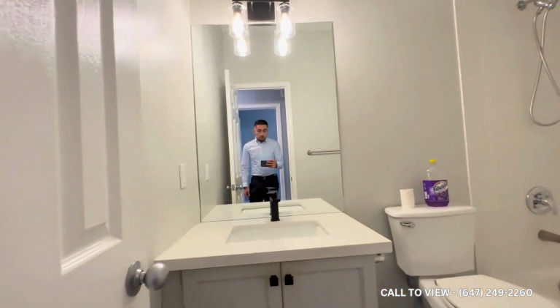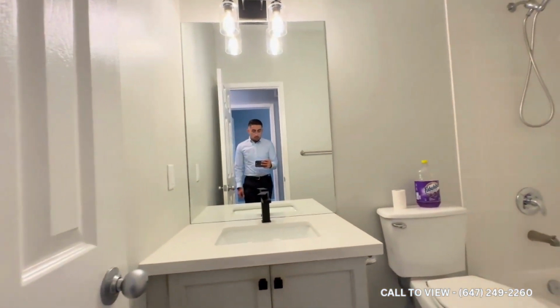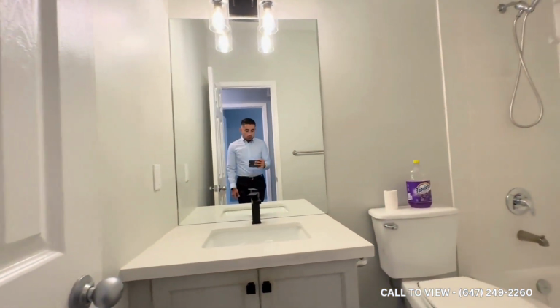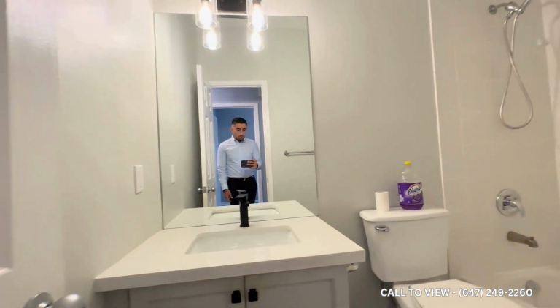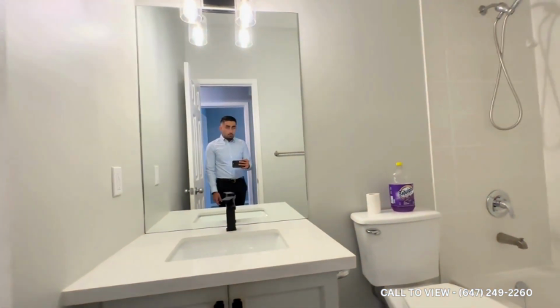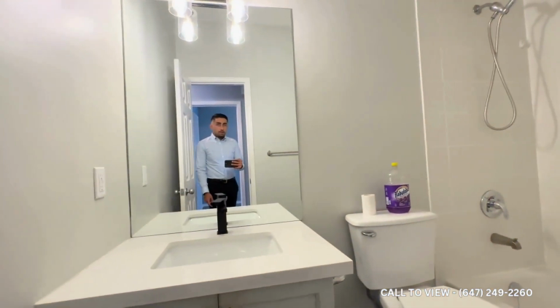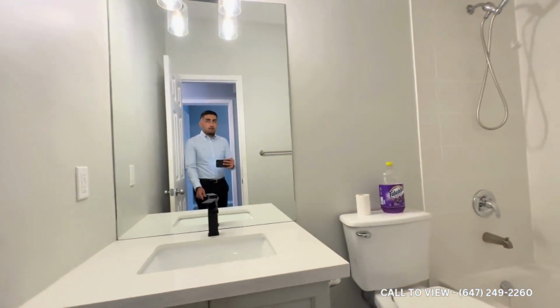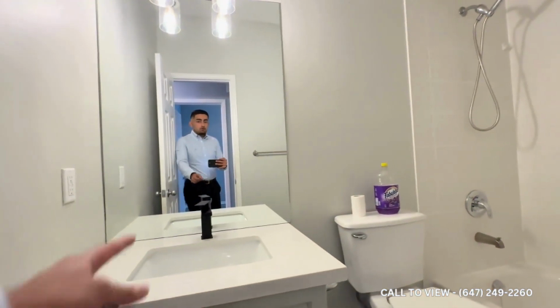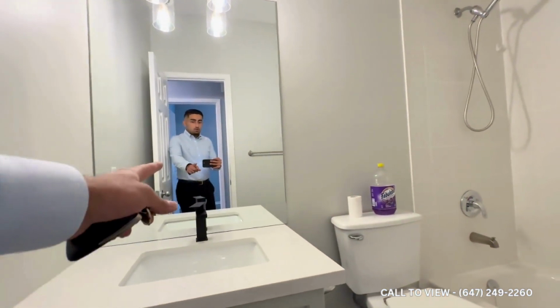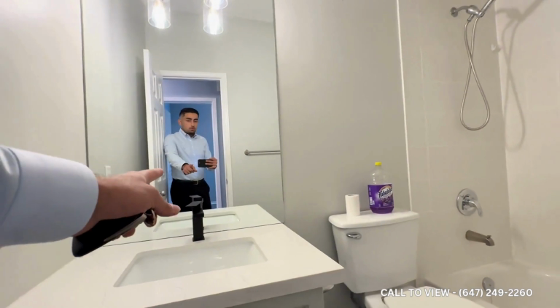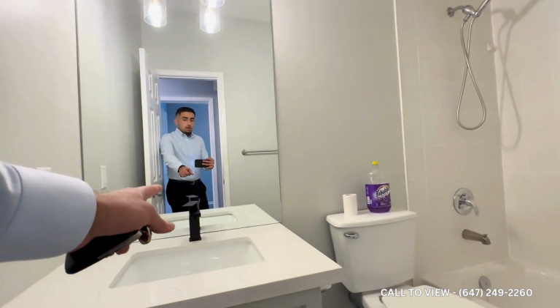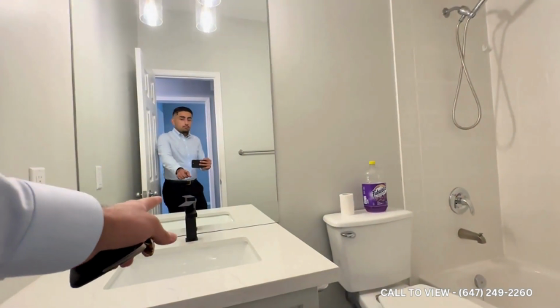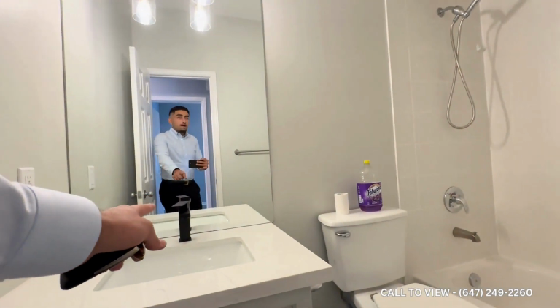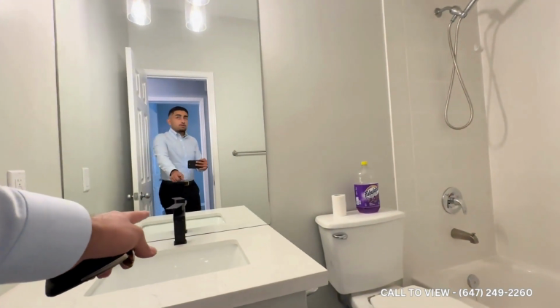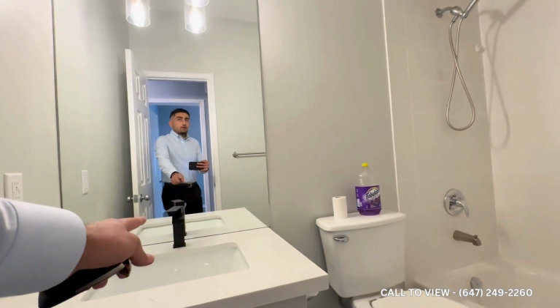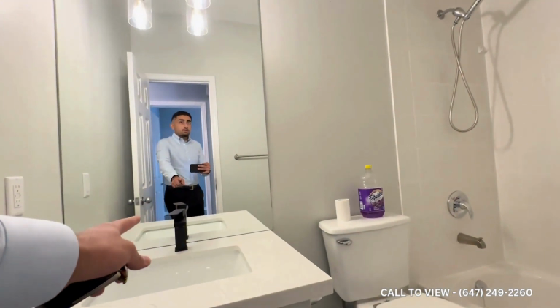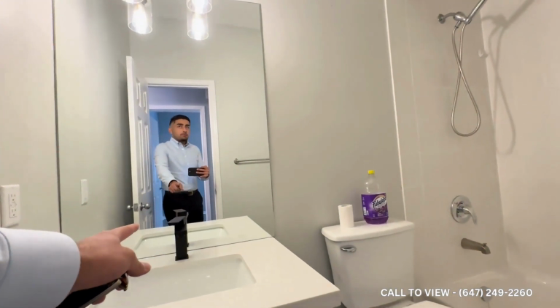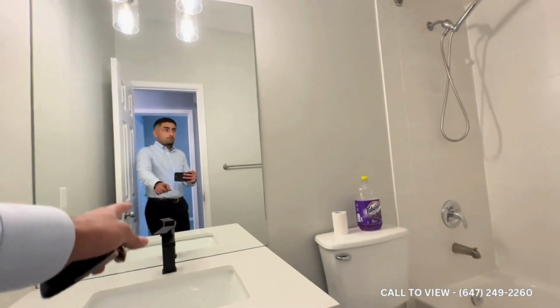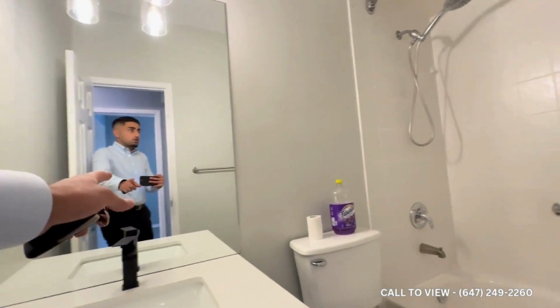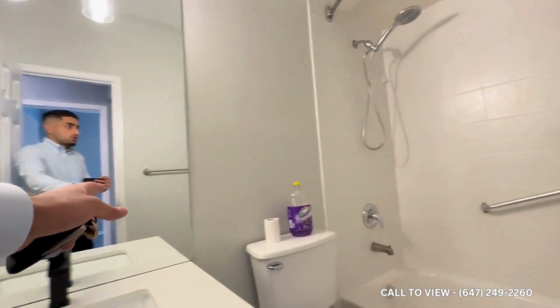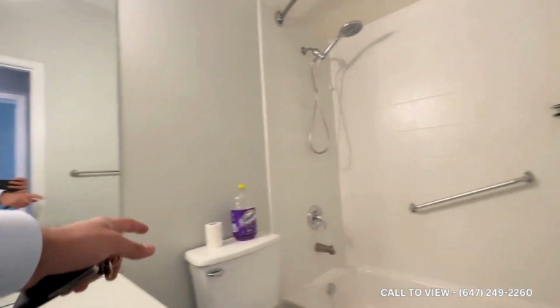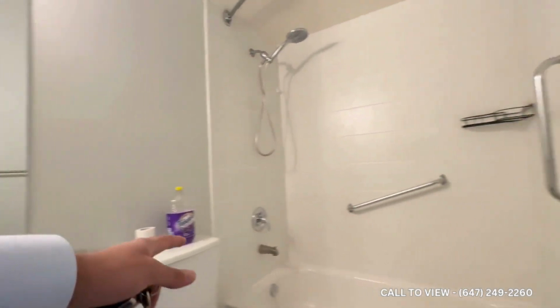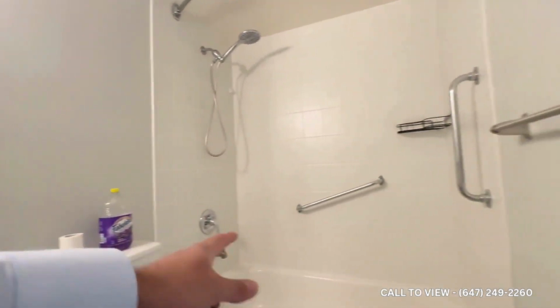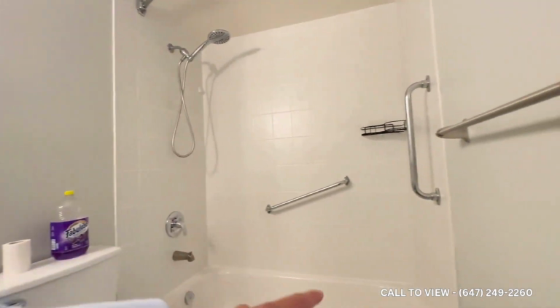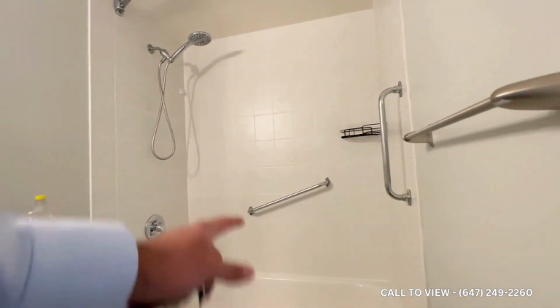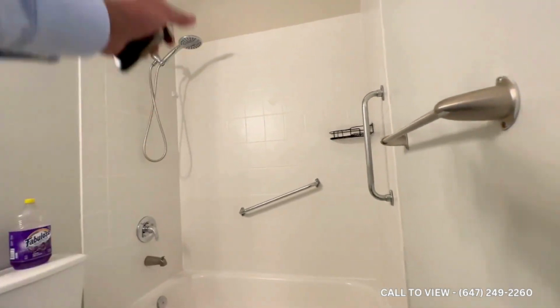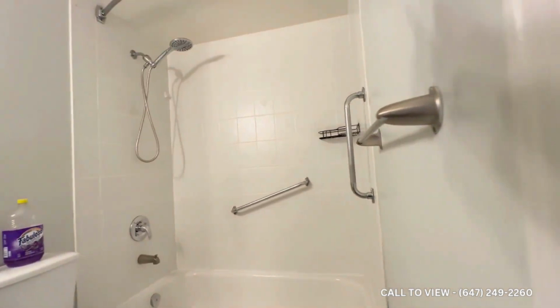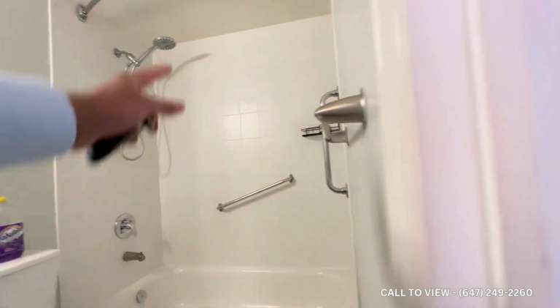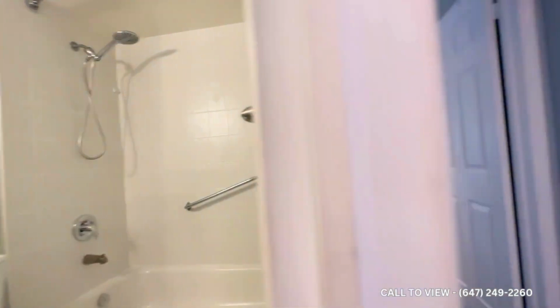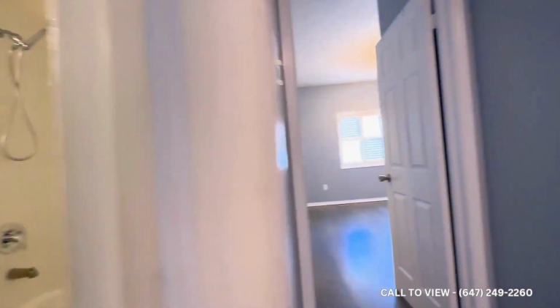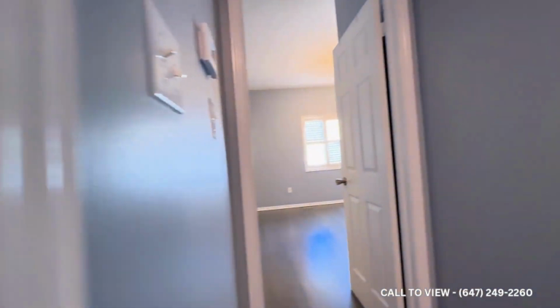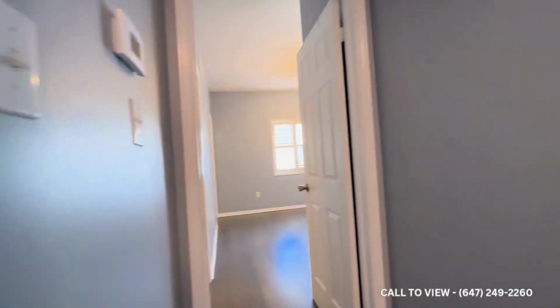Huge mirror in the back, new black plumbing fixtures, and then you have your bathtub with your shower.